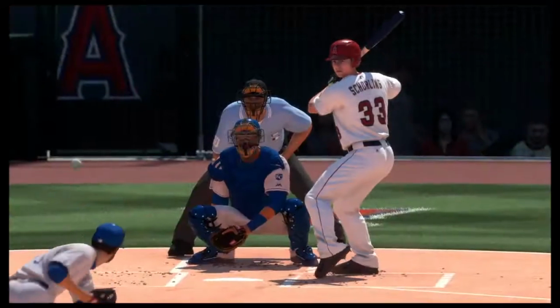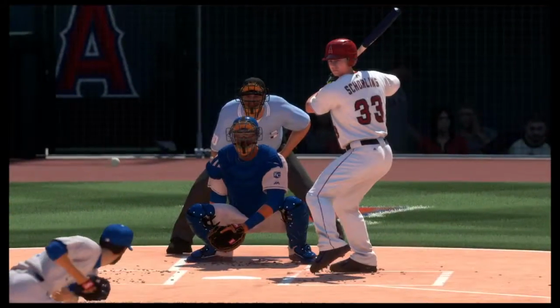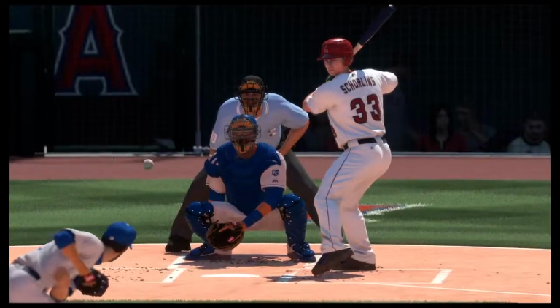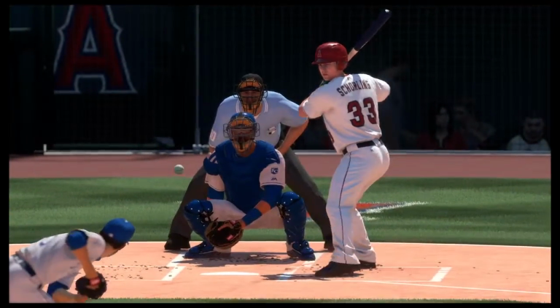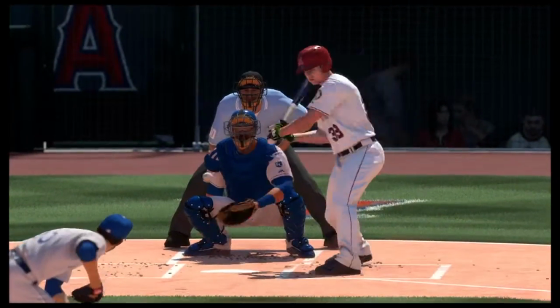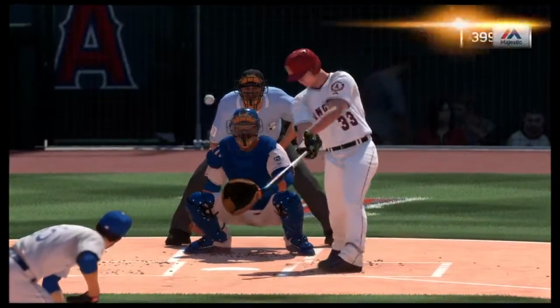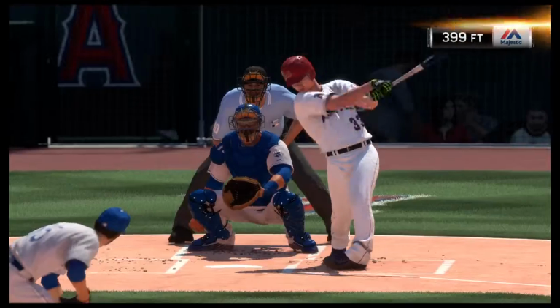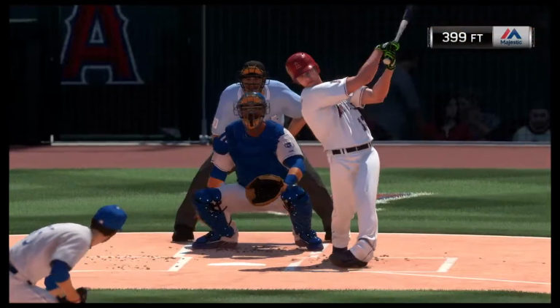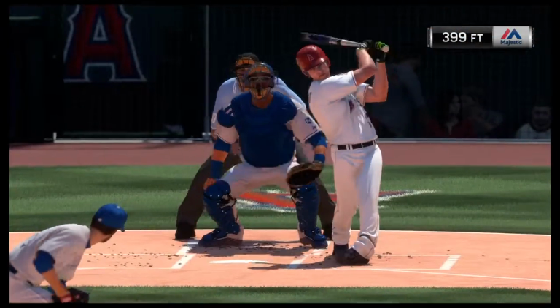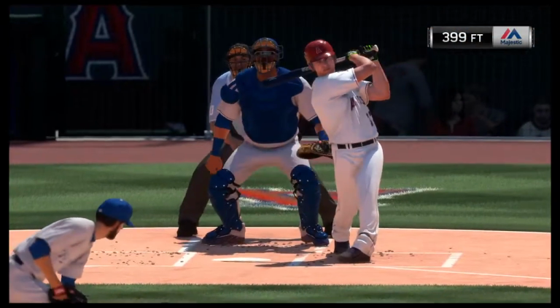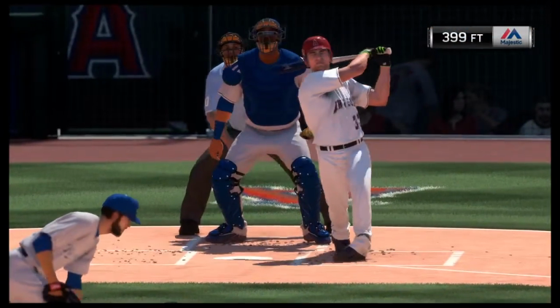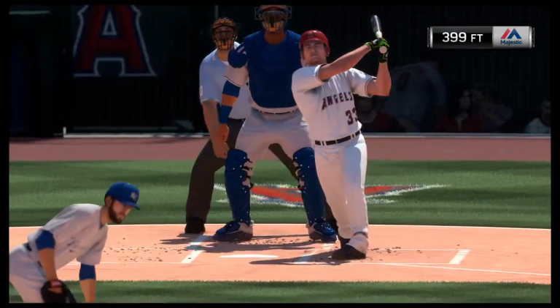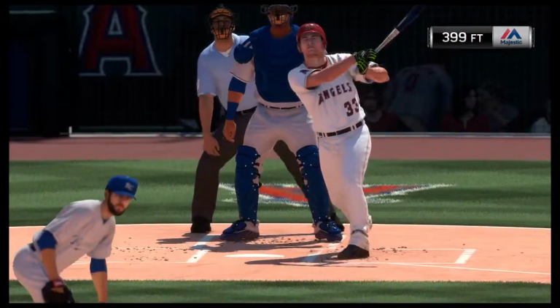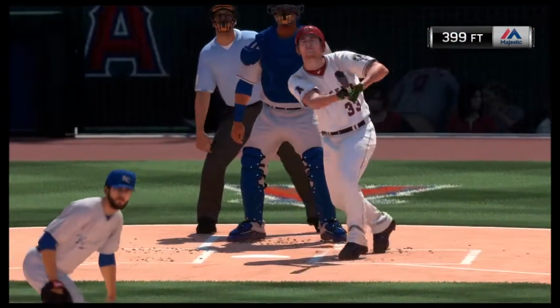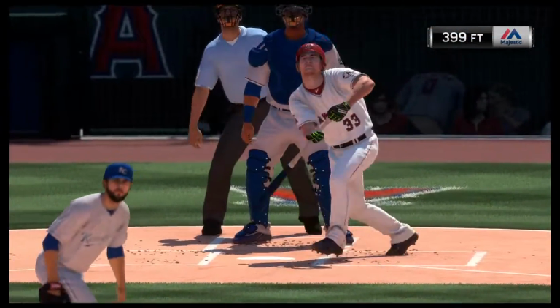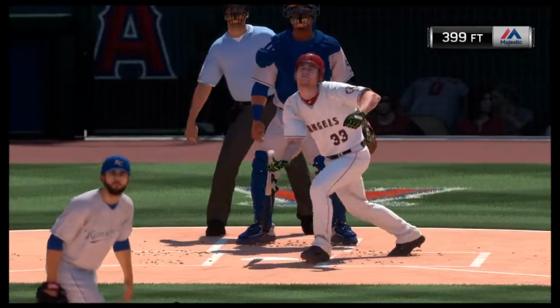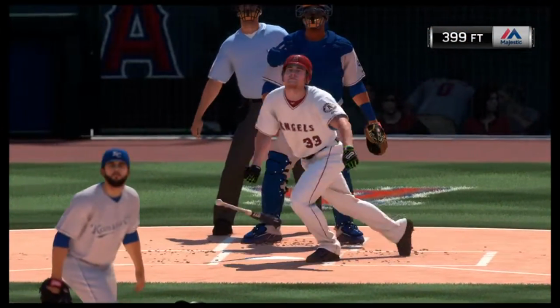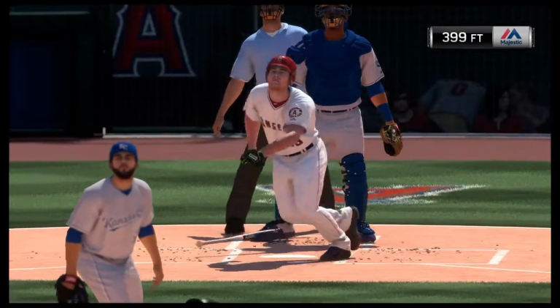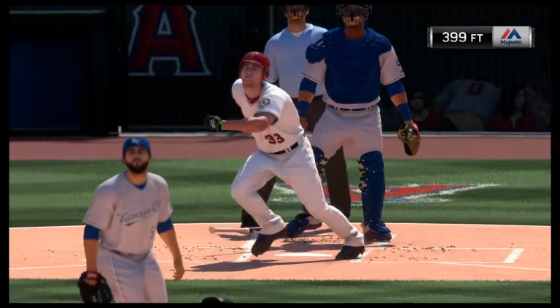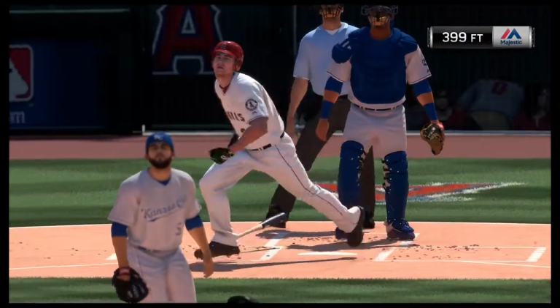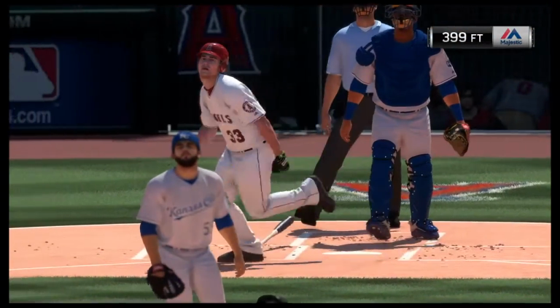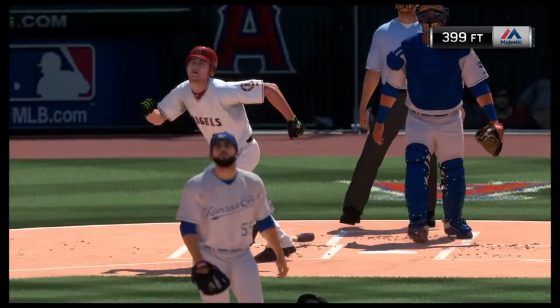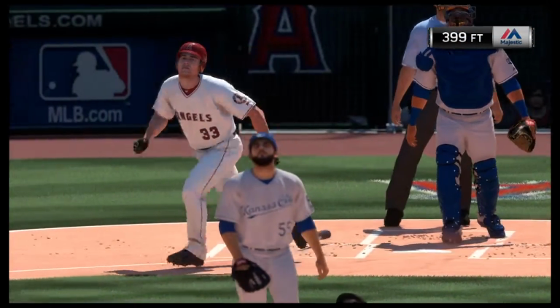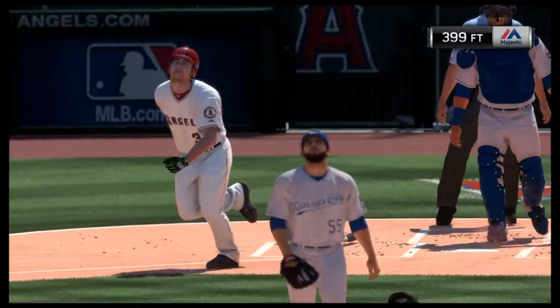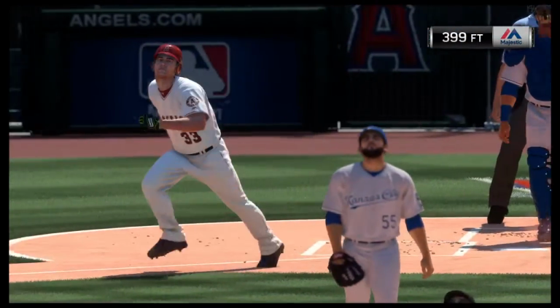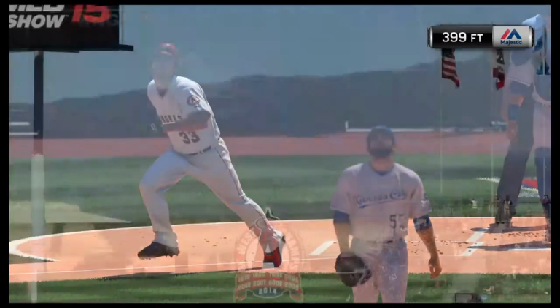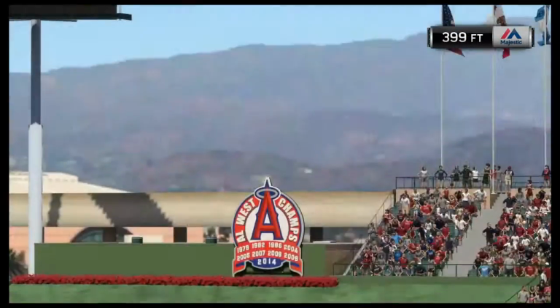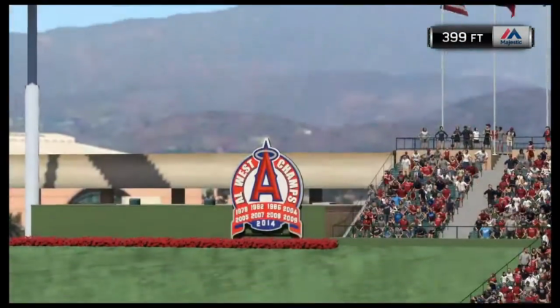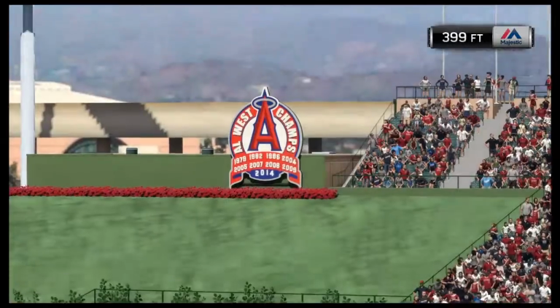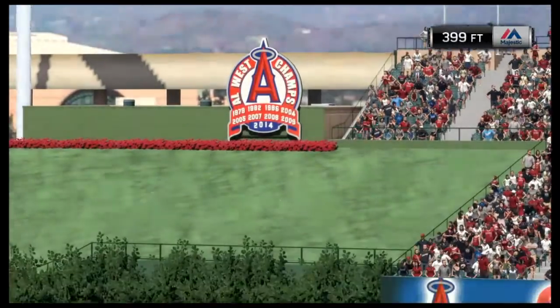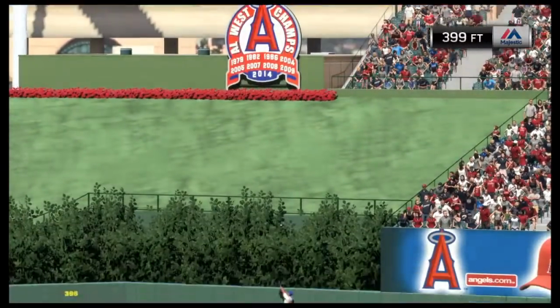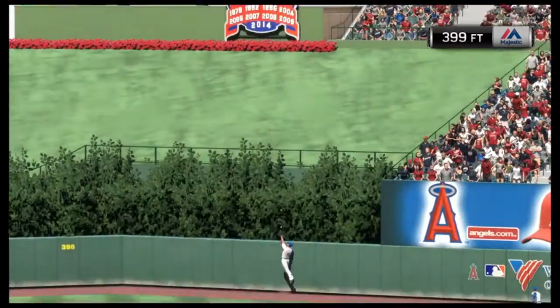Well, partner, this one might not be over yet as the lead has shrunk to just two now as they continue to chip away at this deficit.